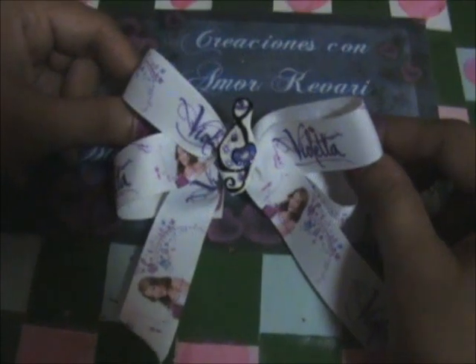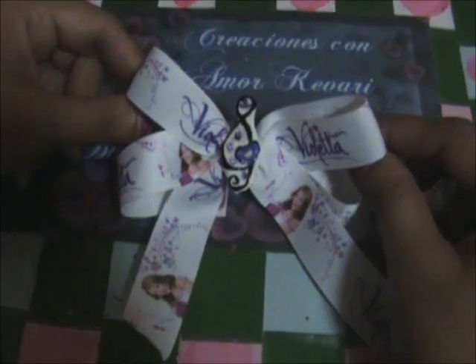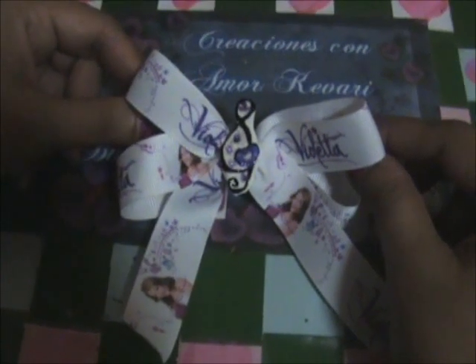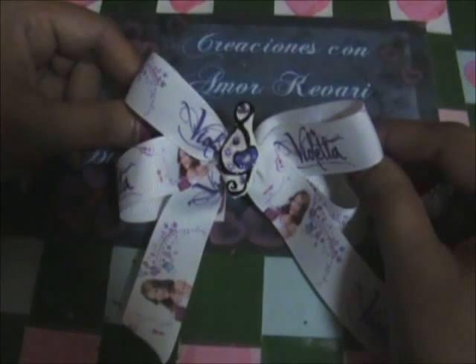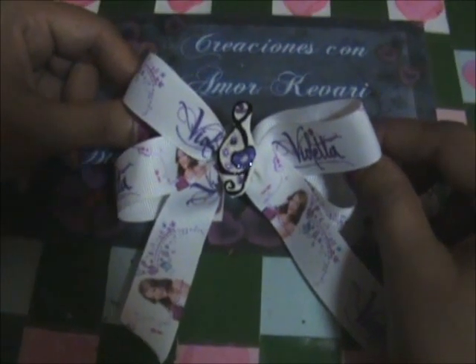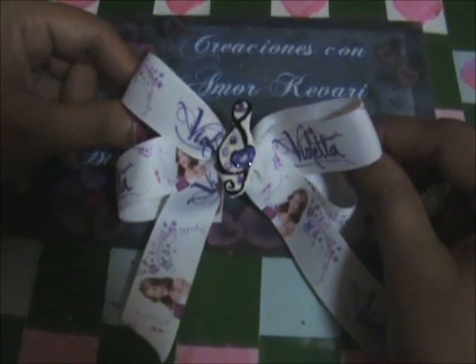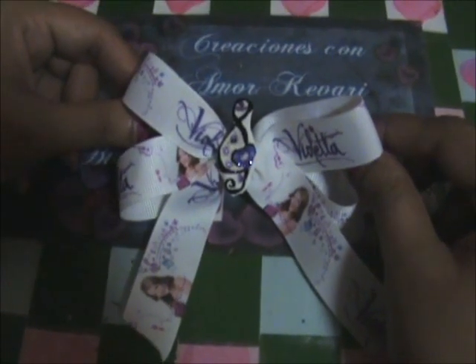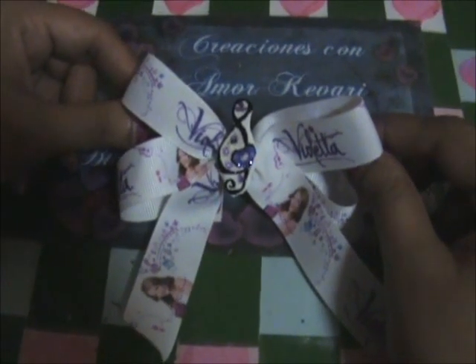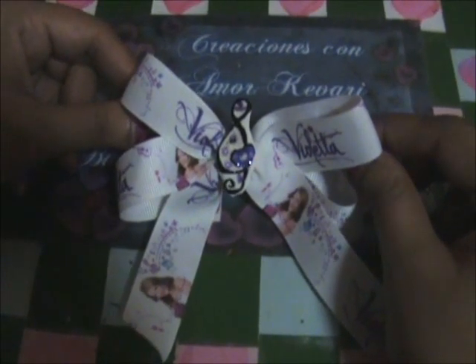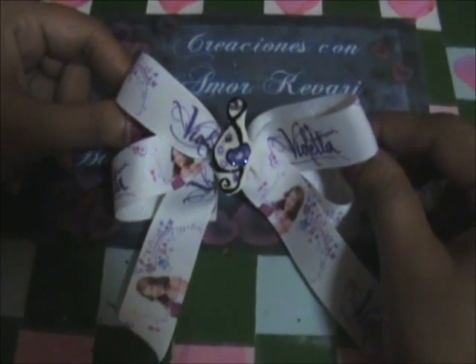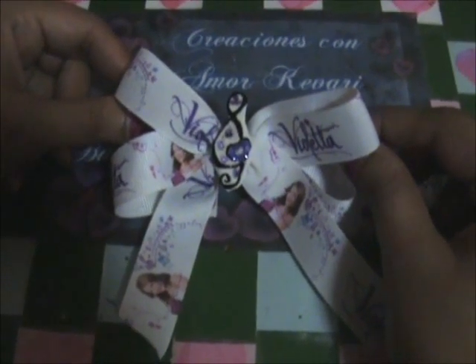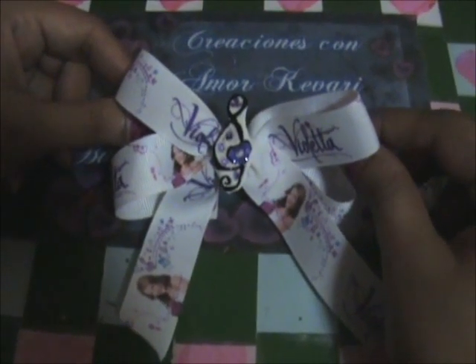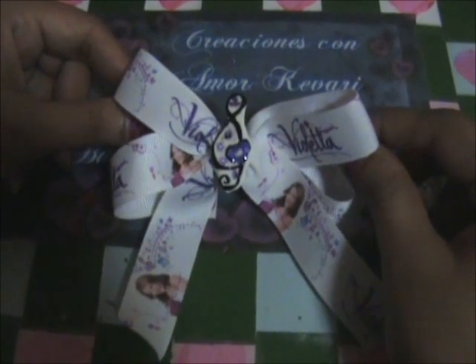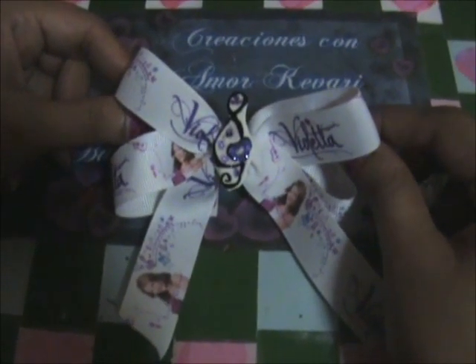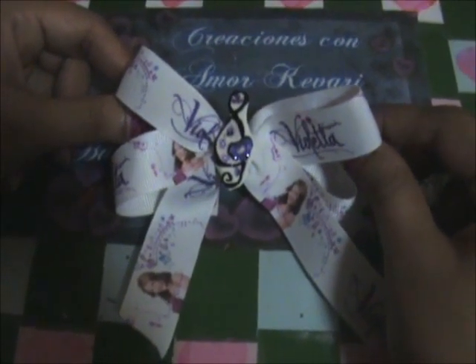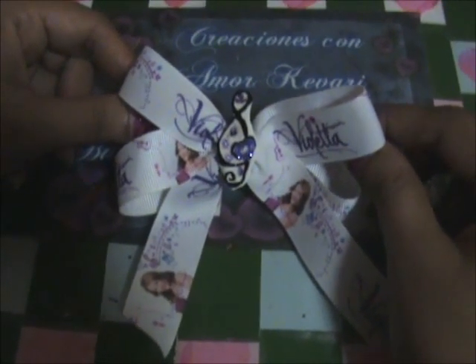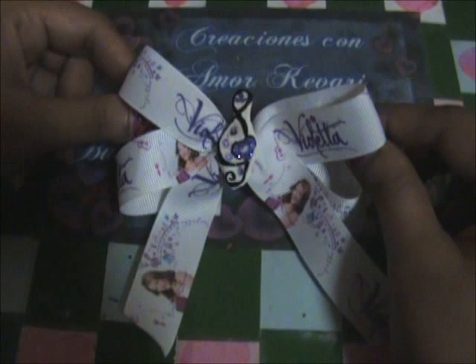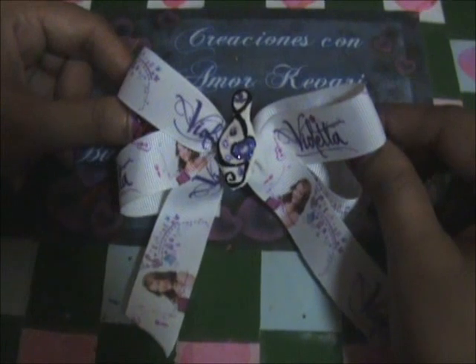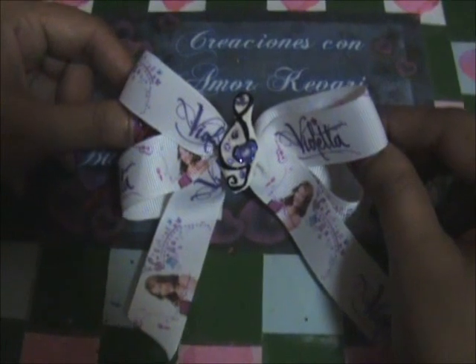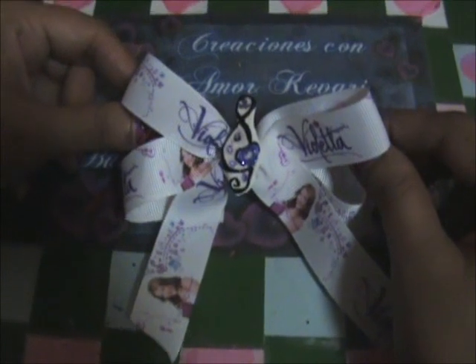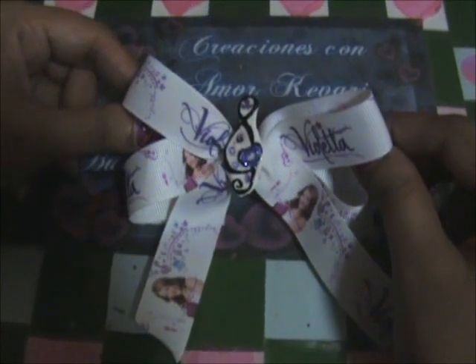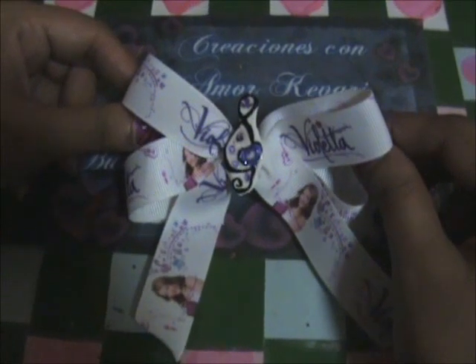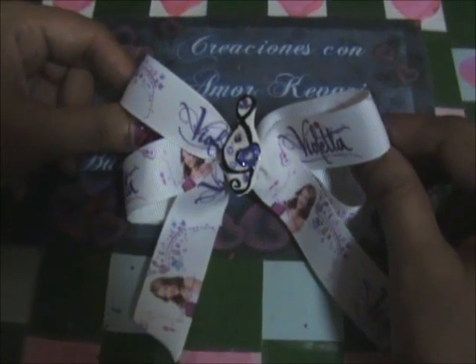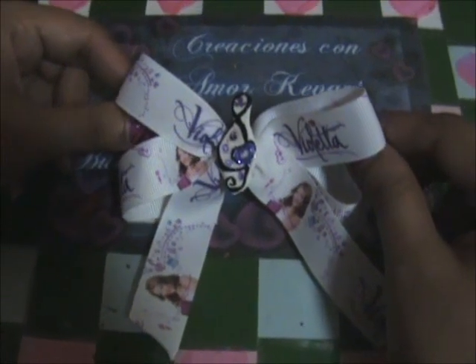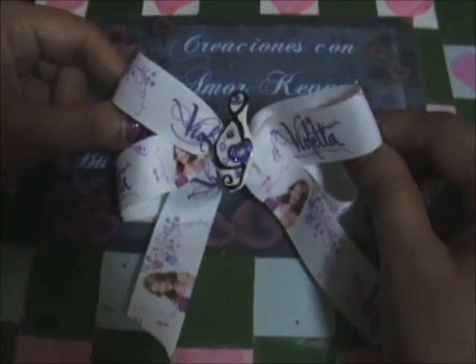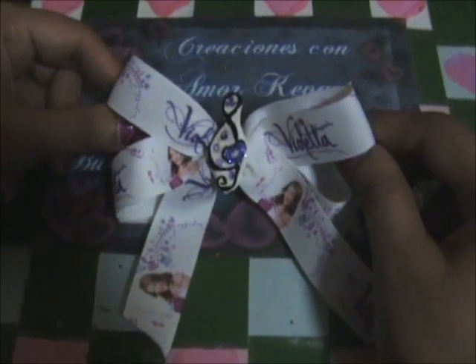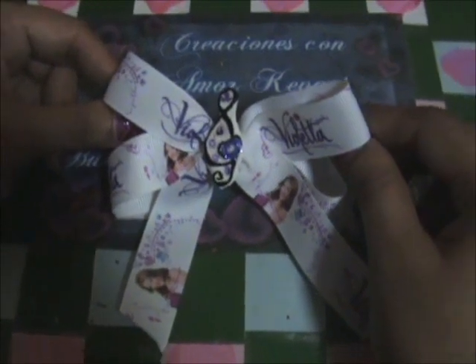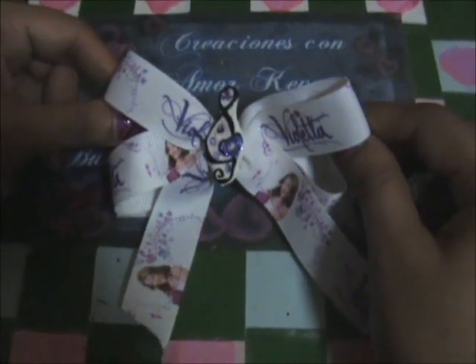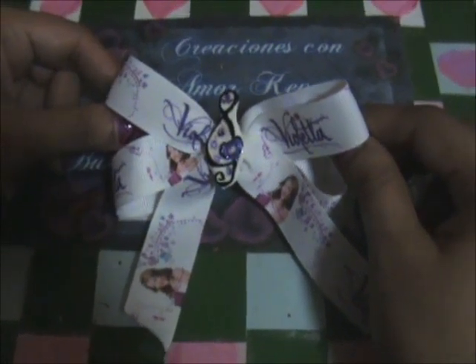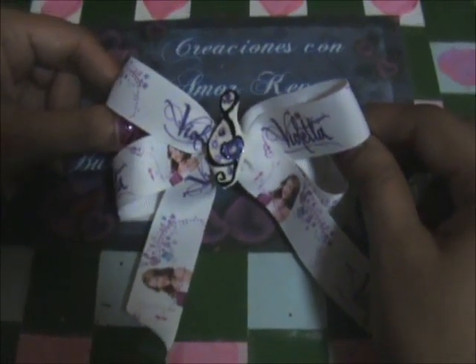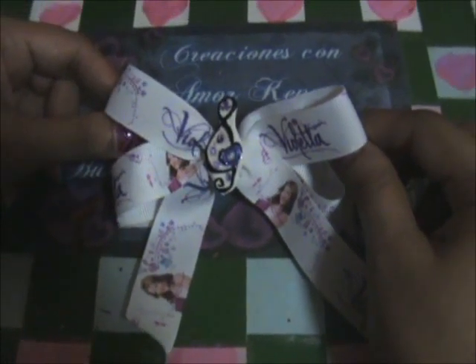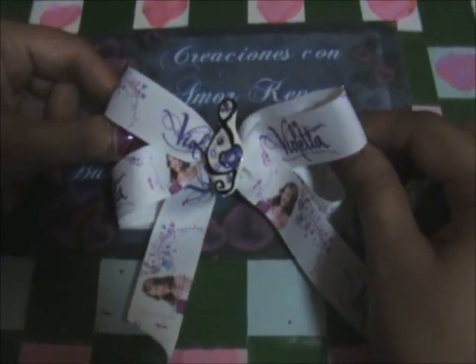¡Hola! Soy de Creaciones Kebari y hoy te enseño hacer una prensa fácil de violeta.